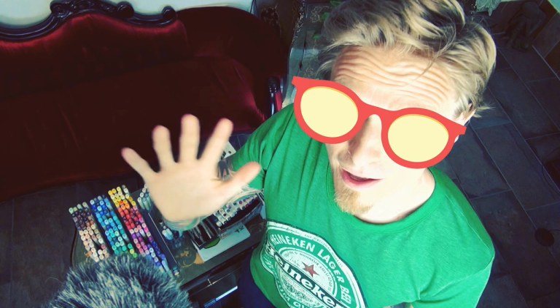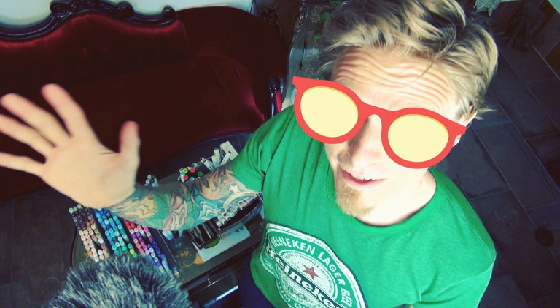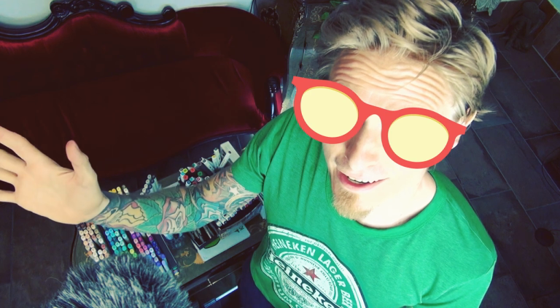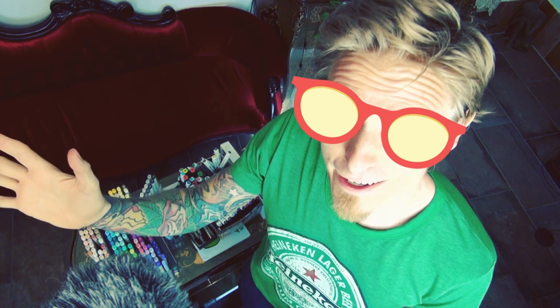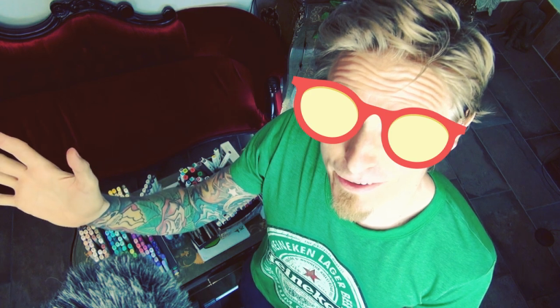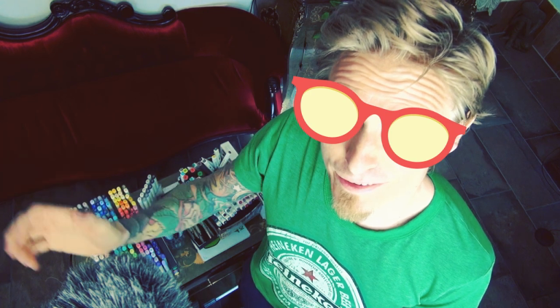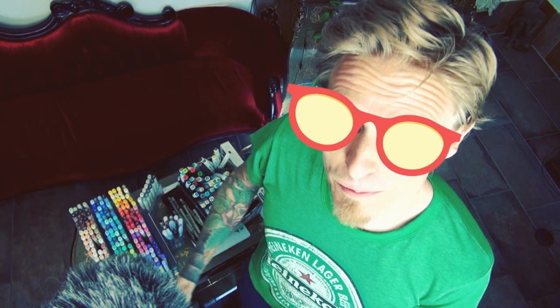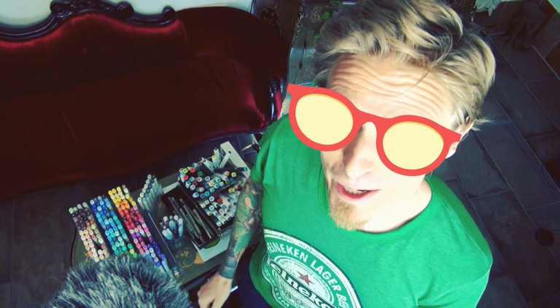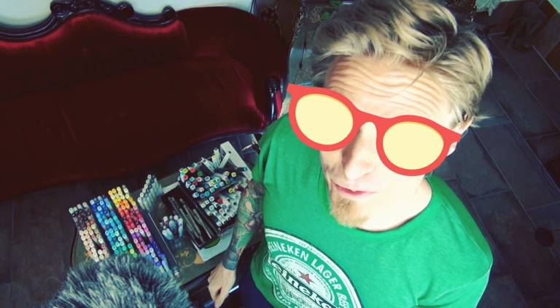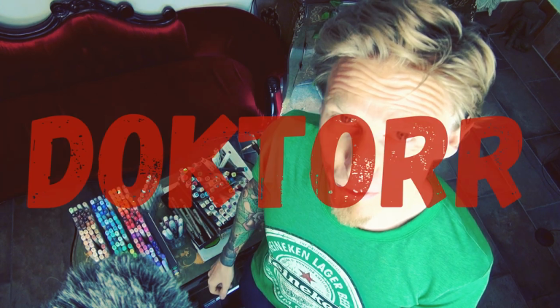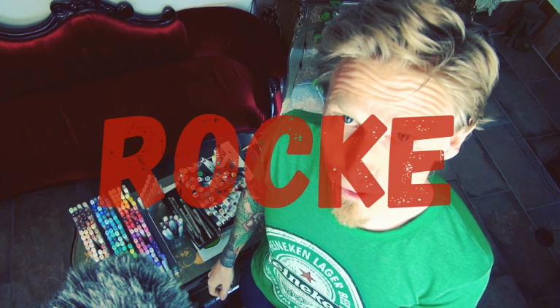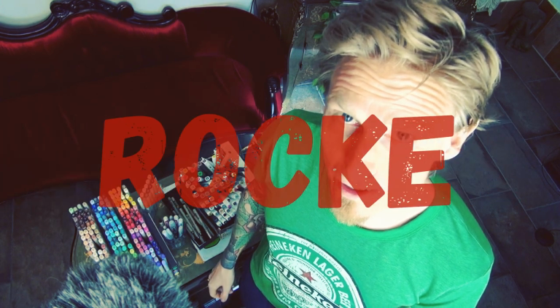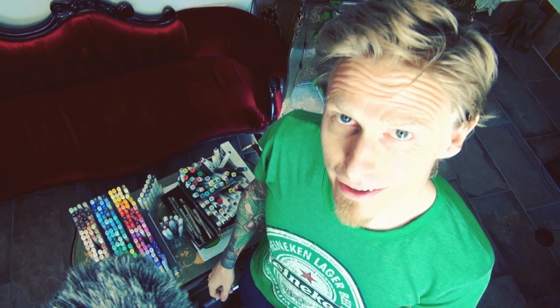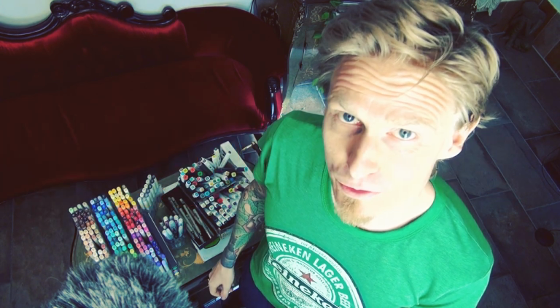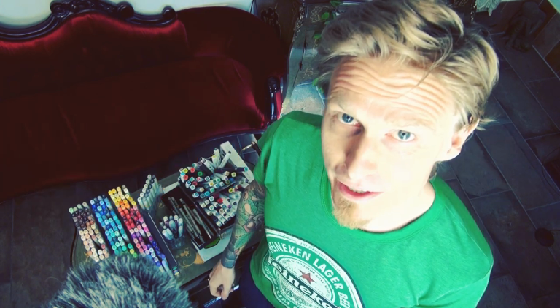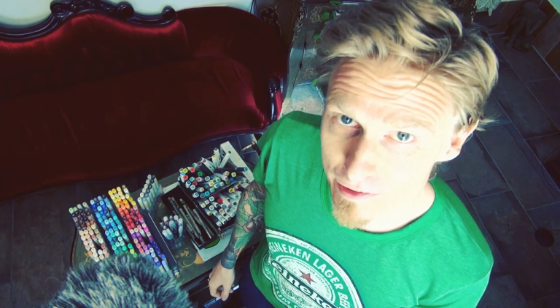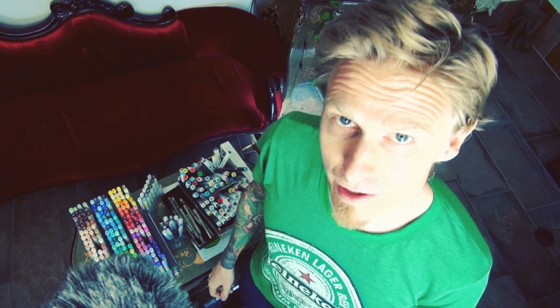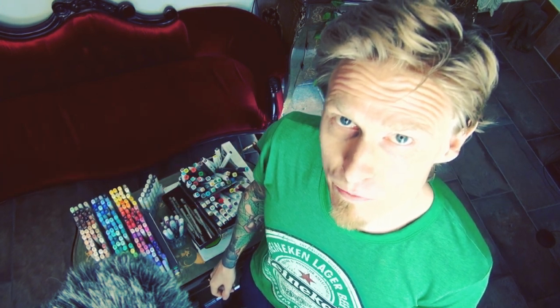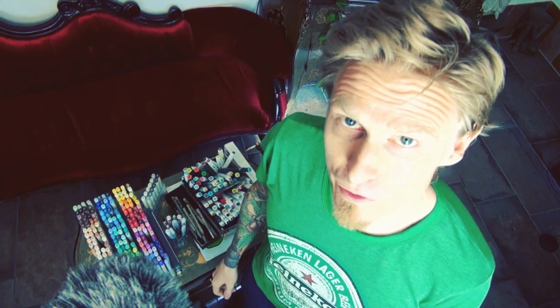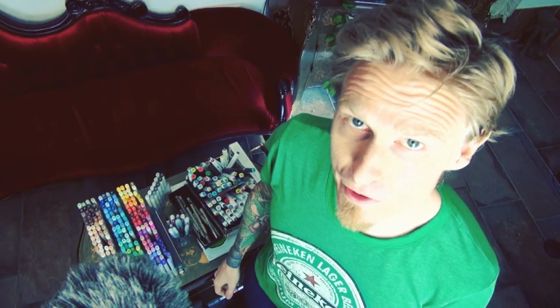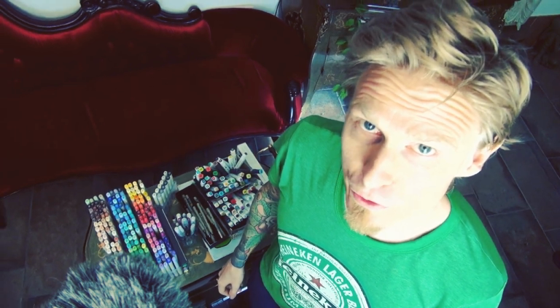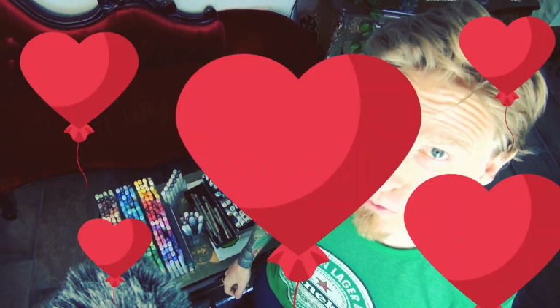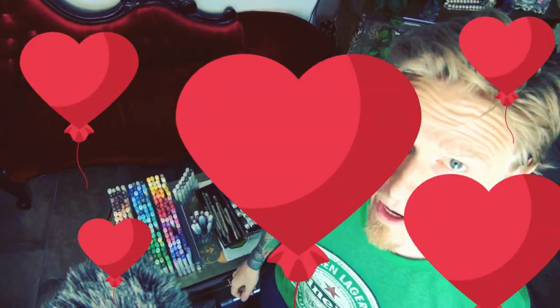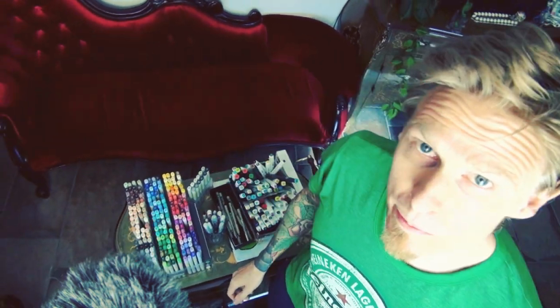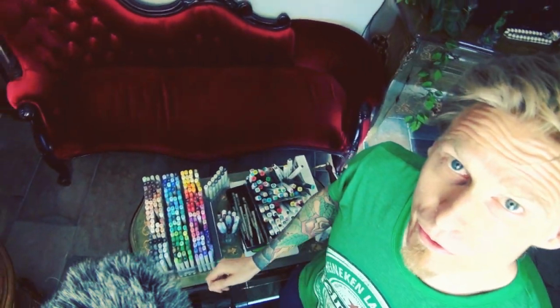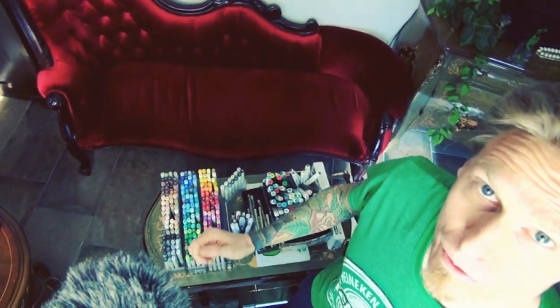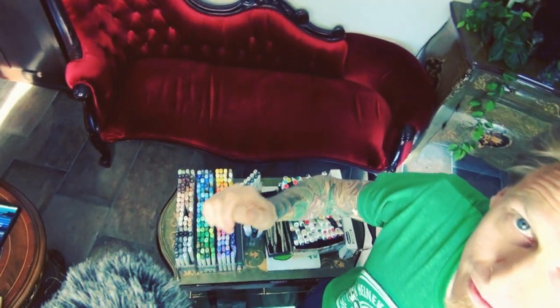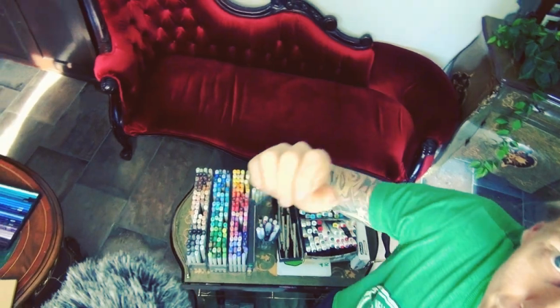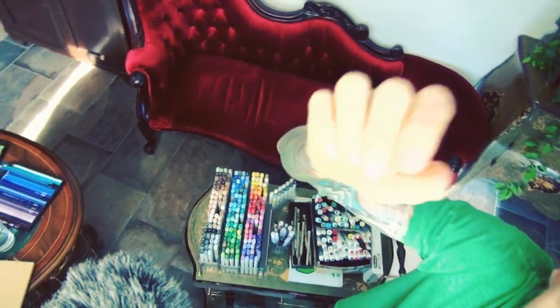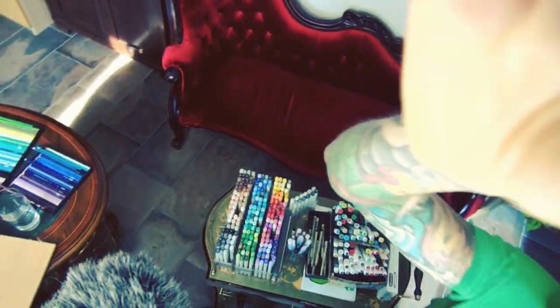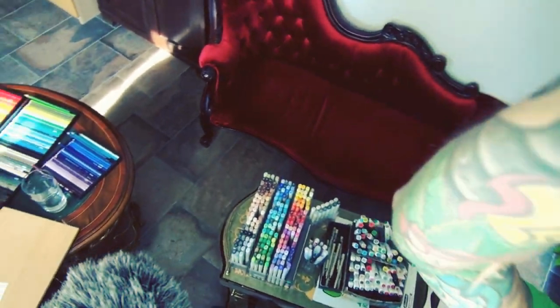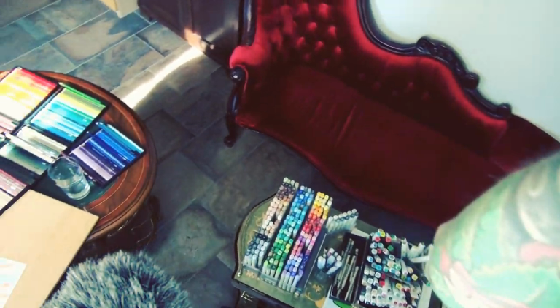Hi guys, my name is Dr. Roque and today it's time for another cute anime girl. Check it out!